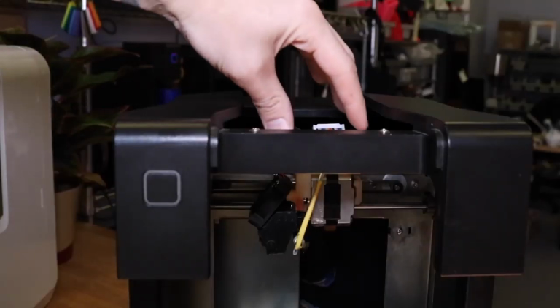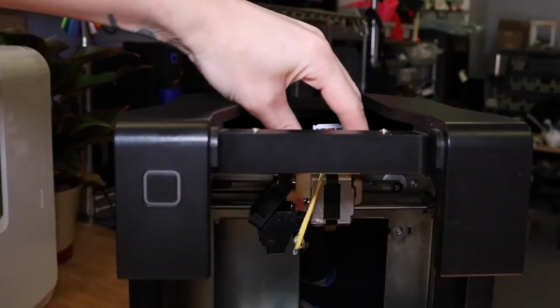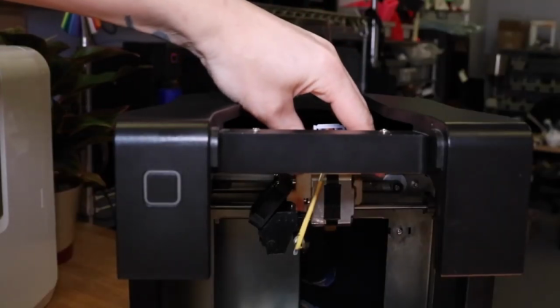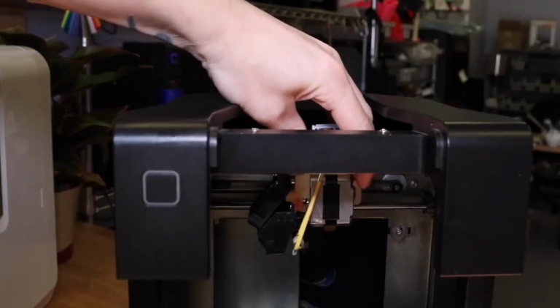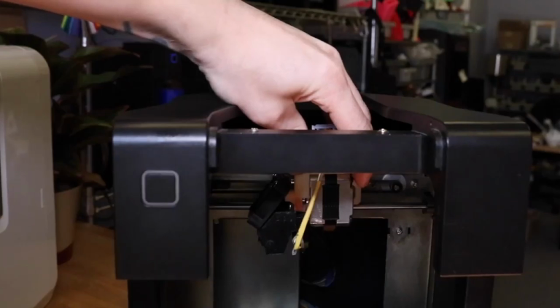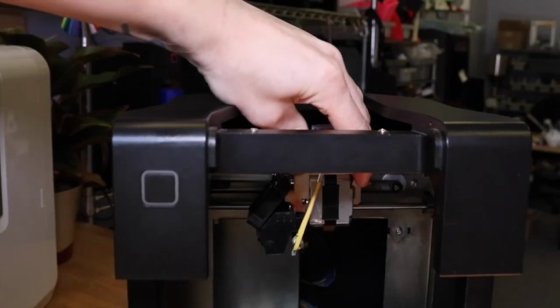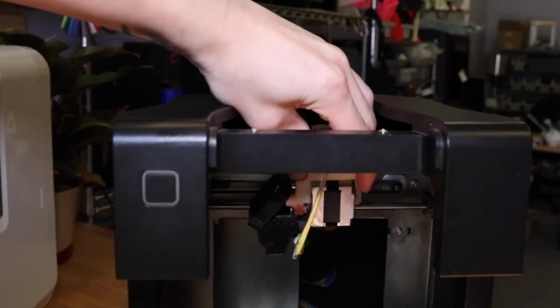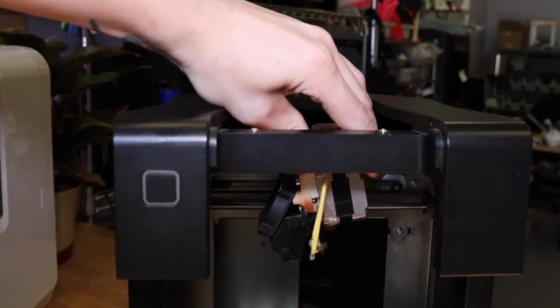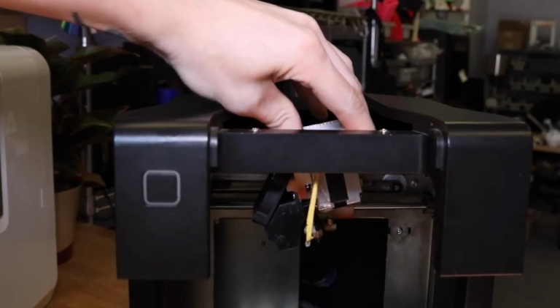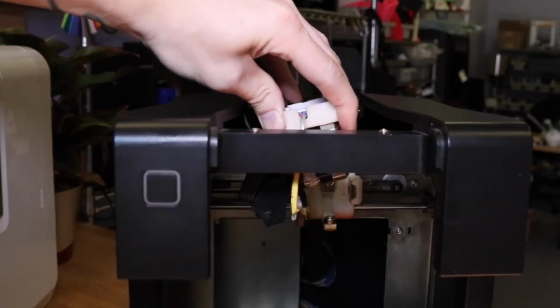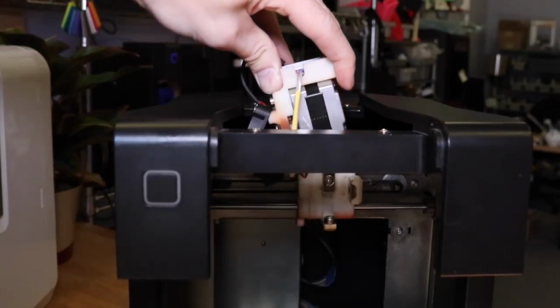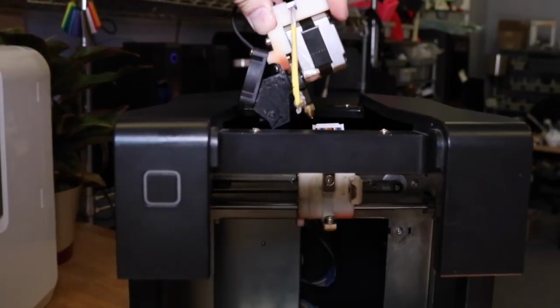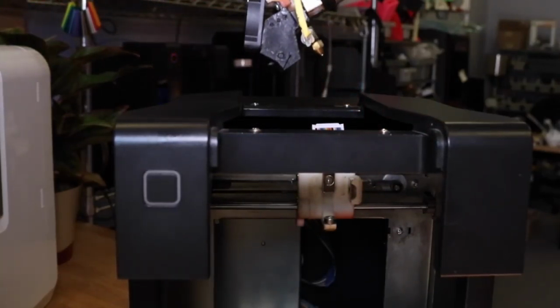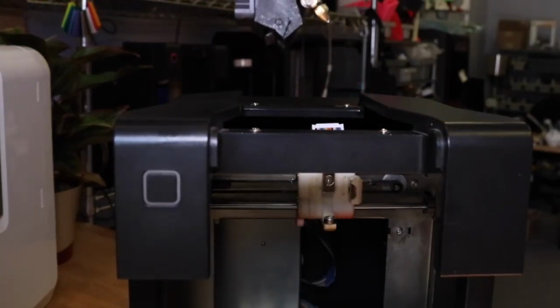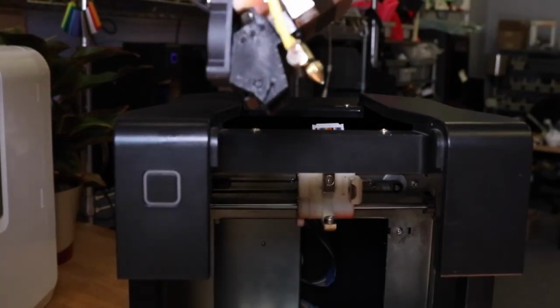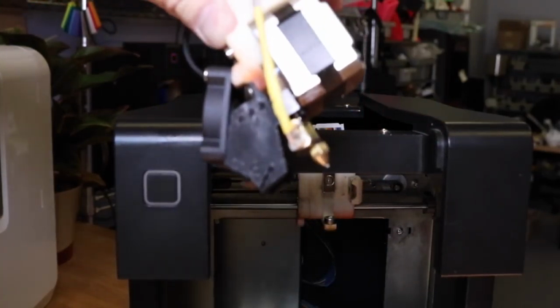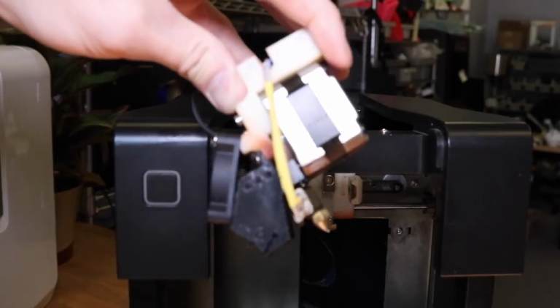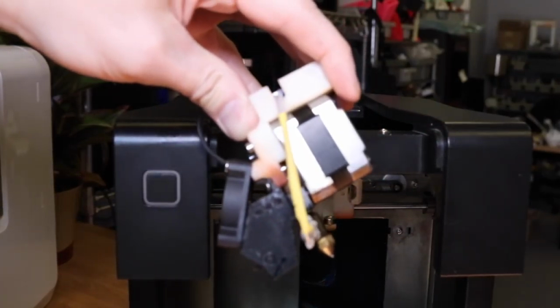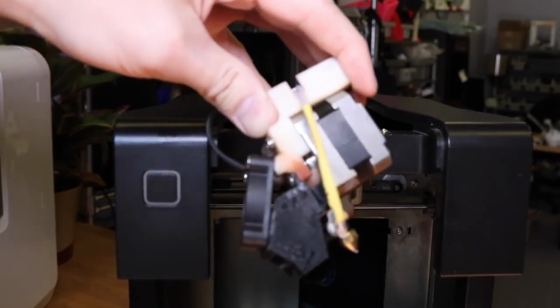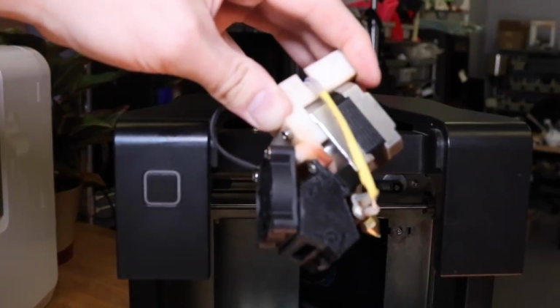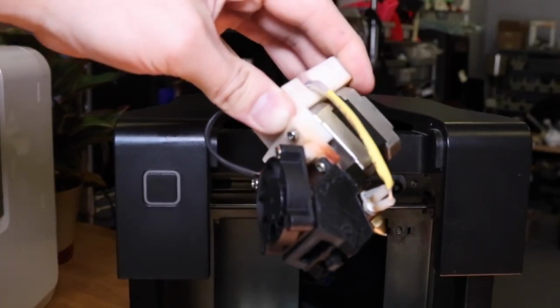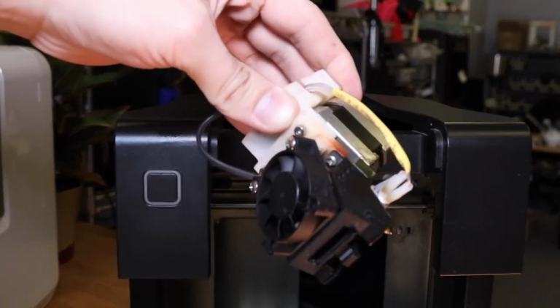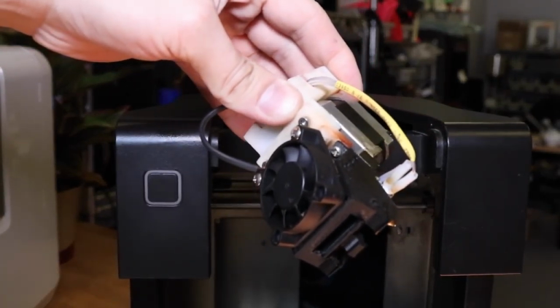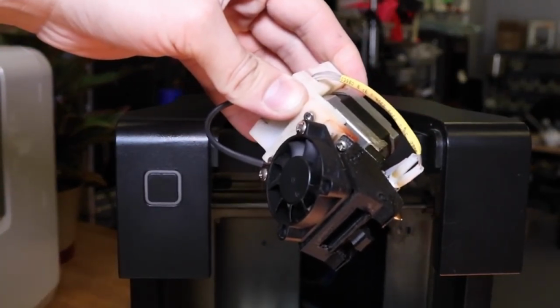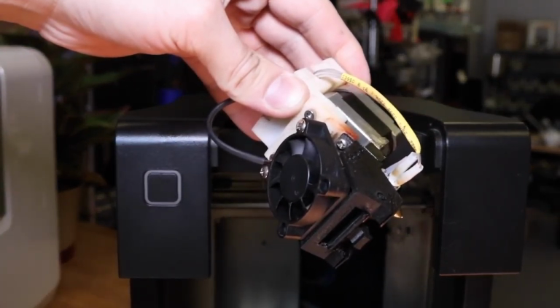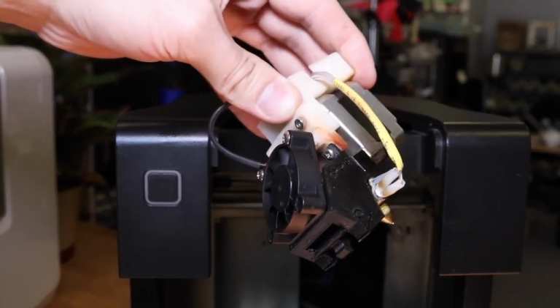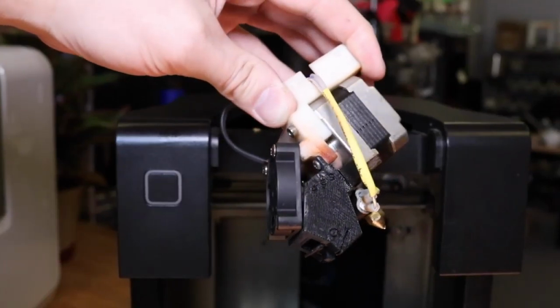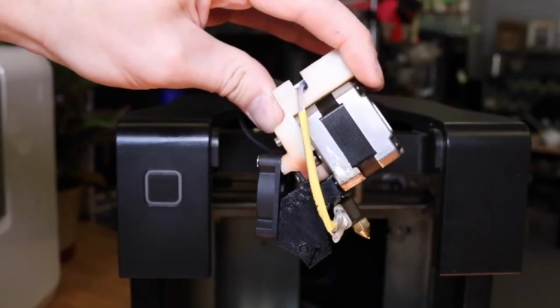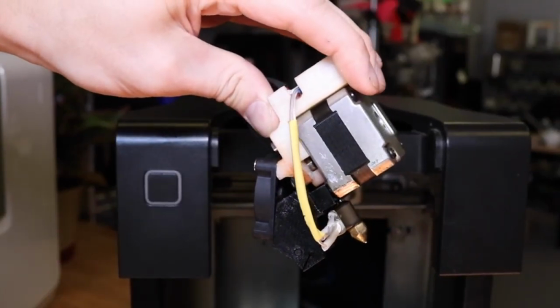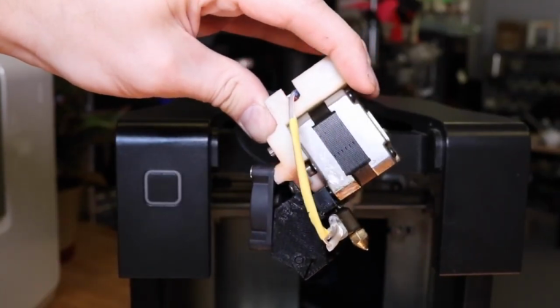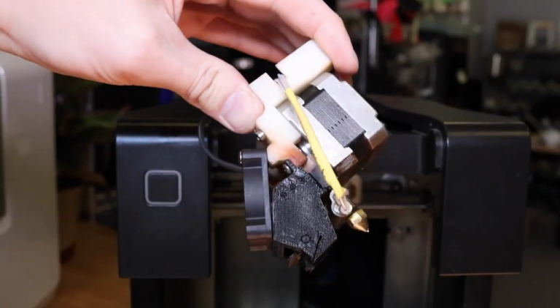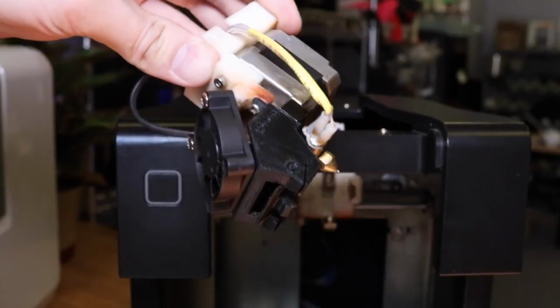Now you can remove the entire extruder module from the magnetic gantry. It should just unclip, but be careful — the hot end might still be hot.